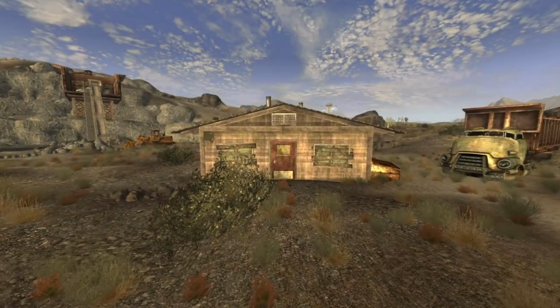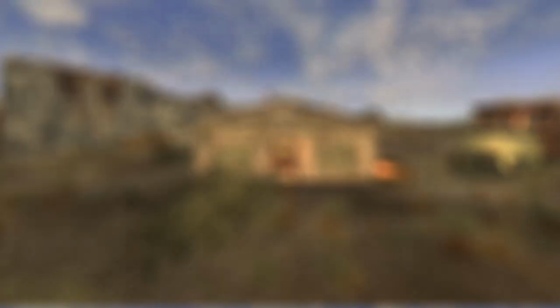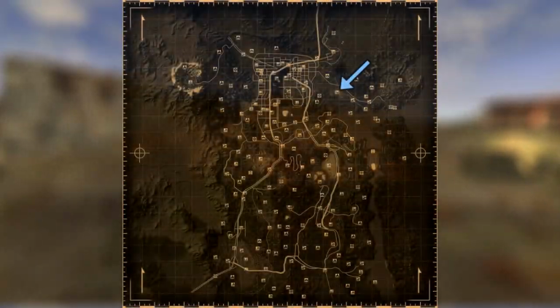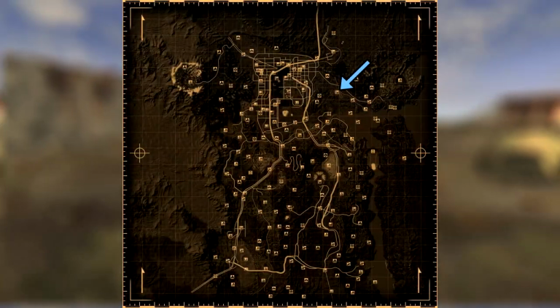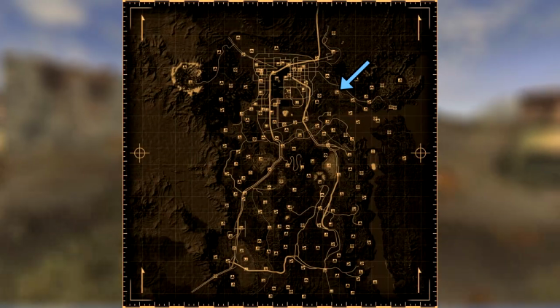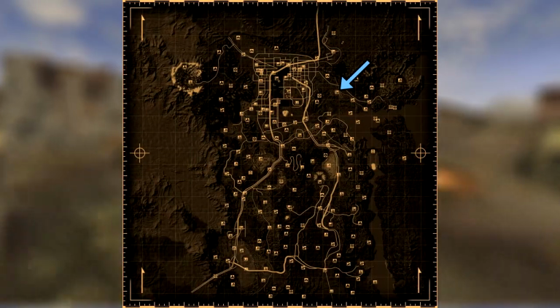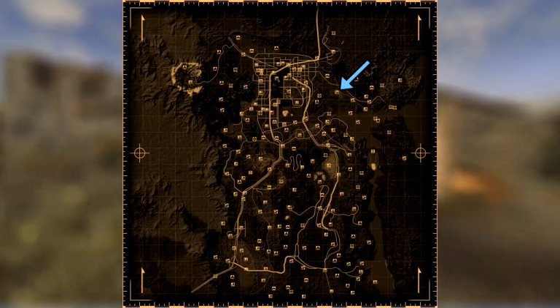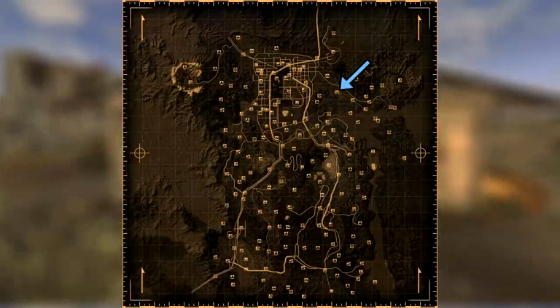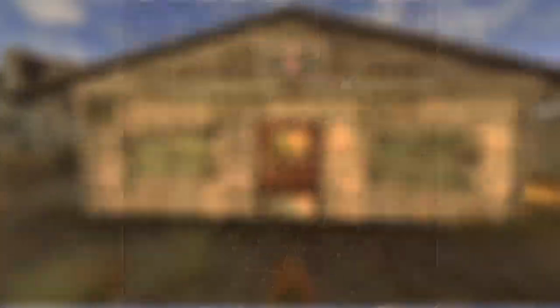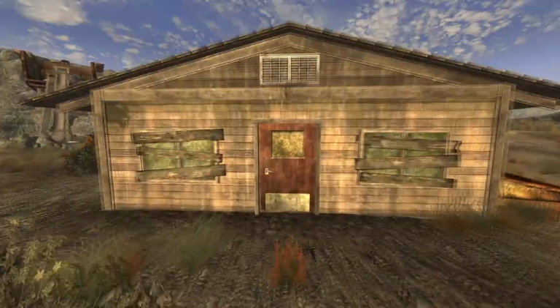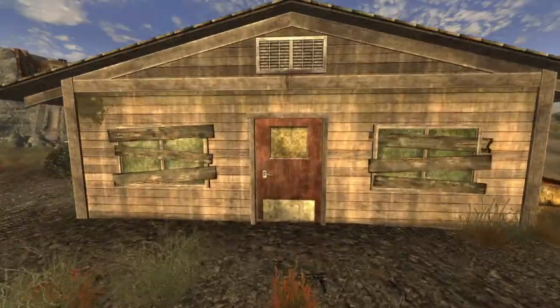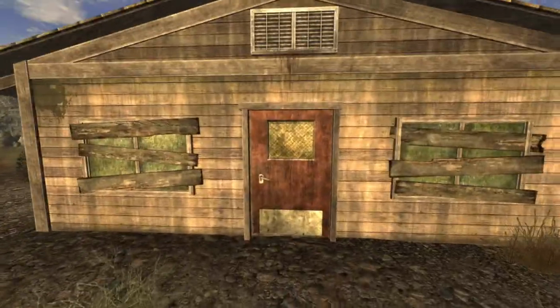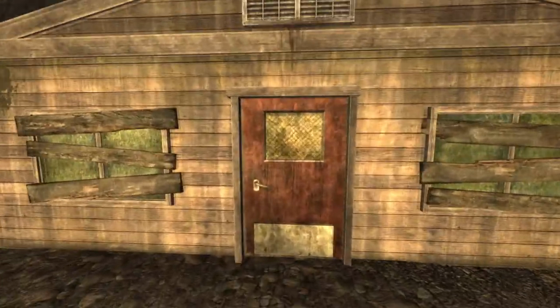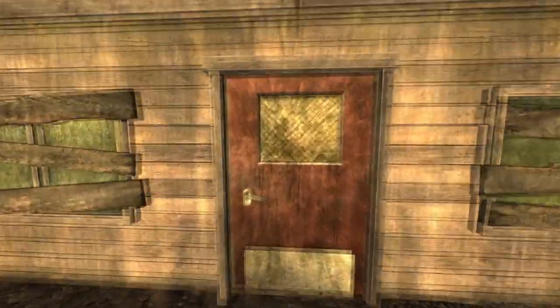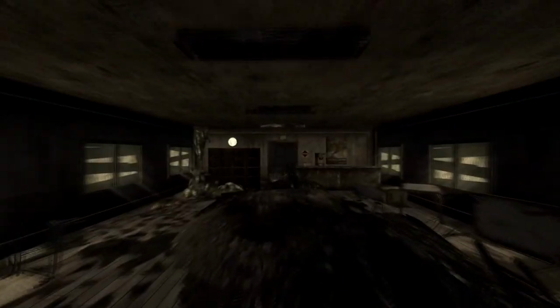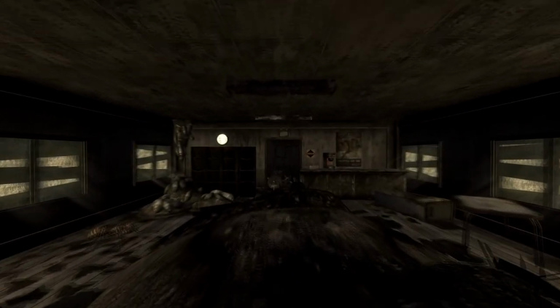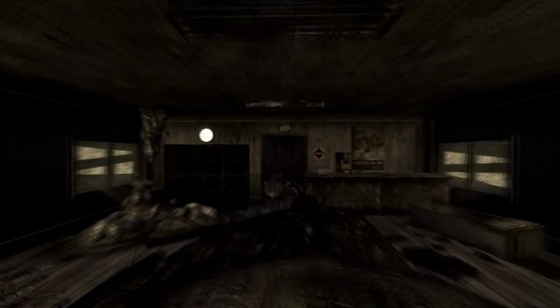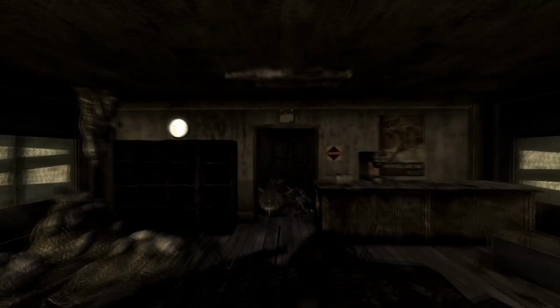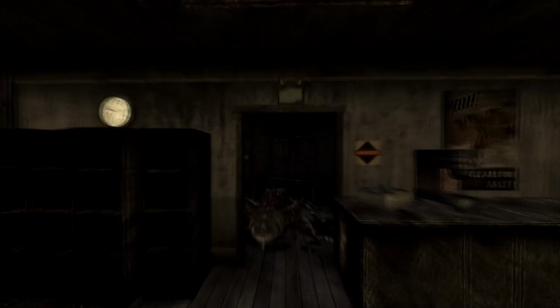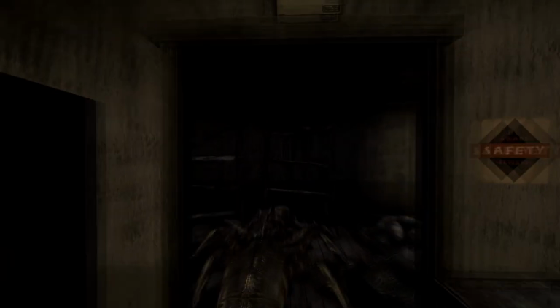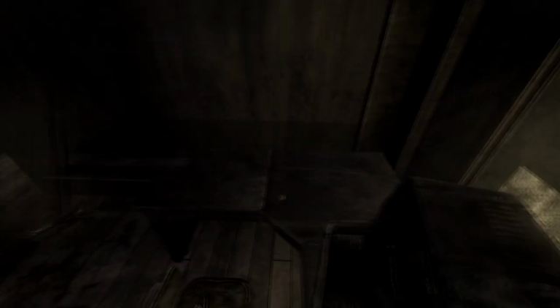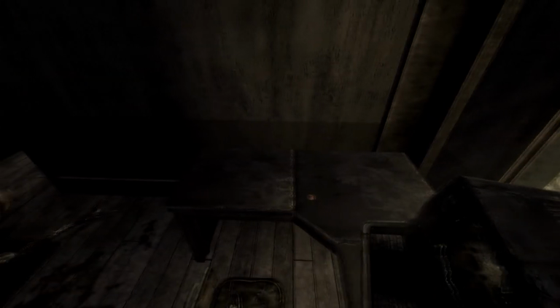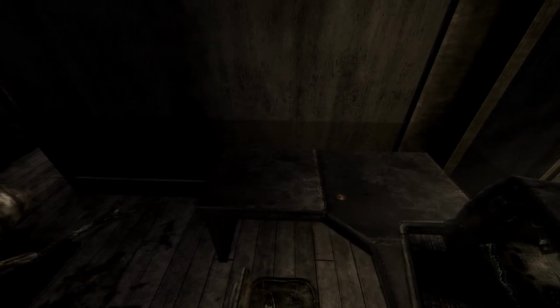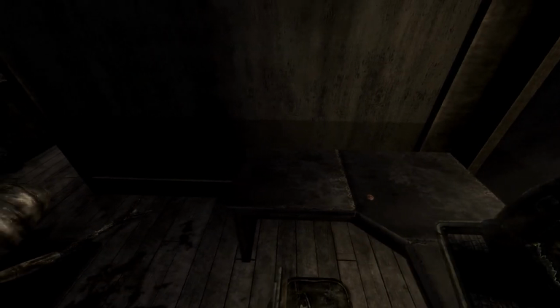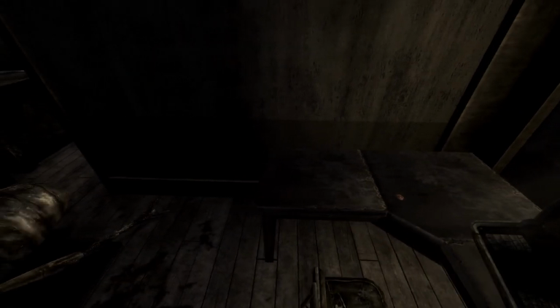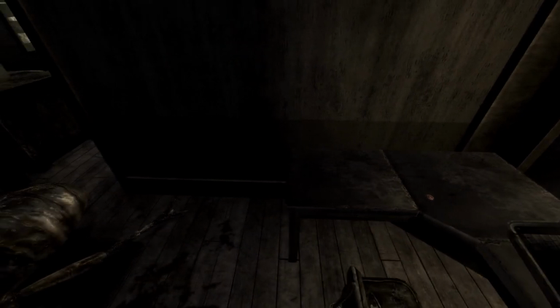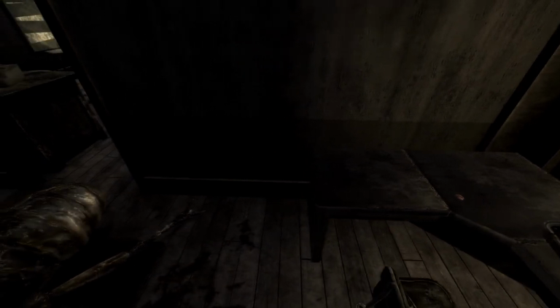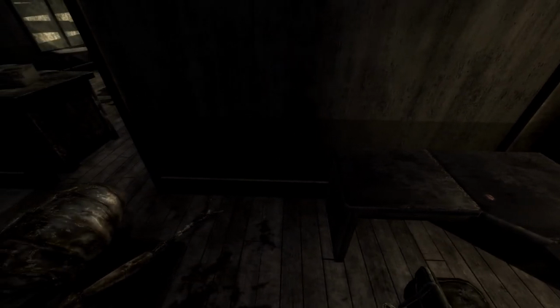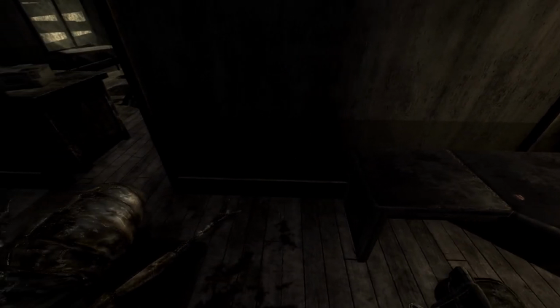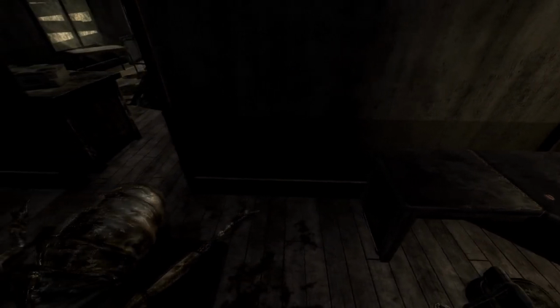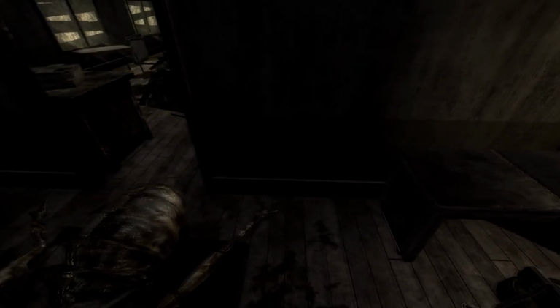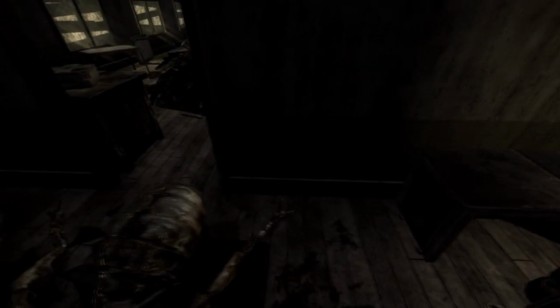Next up is the Gypsum Train Yard. Enter the house and make your way to the back of the house. On a desk with a broken terminal will be the cap.